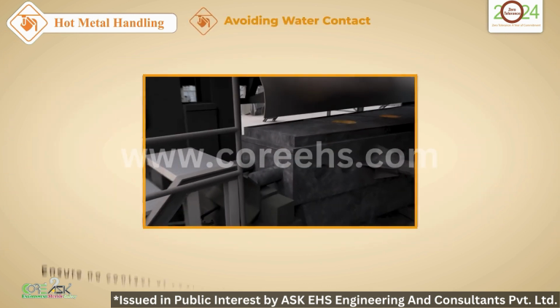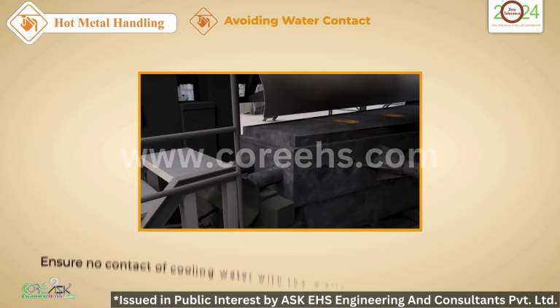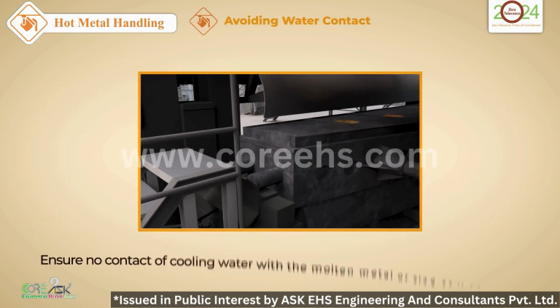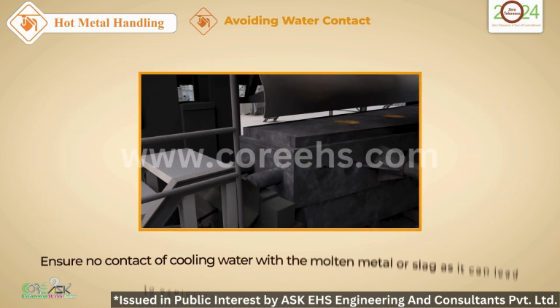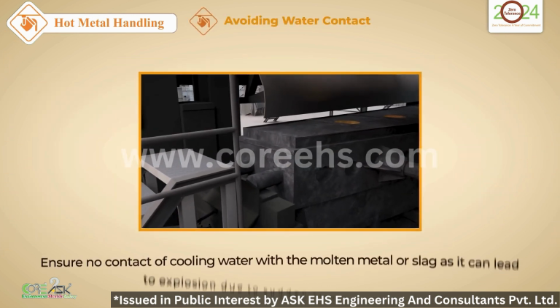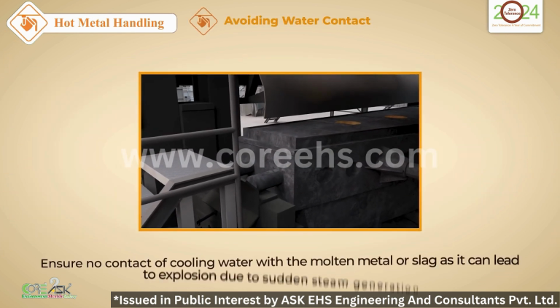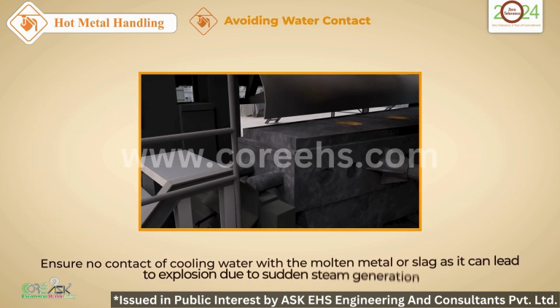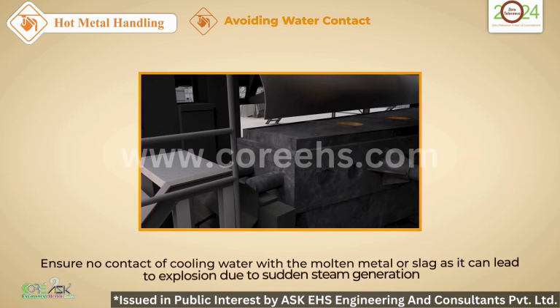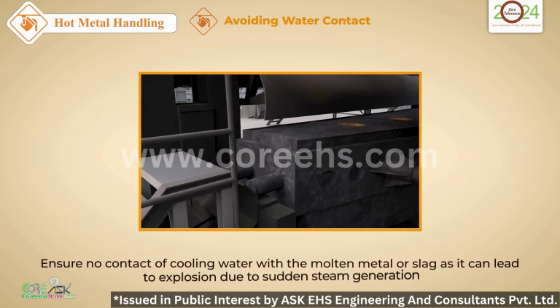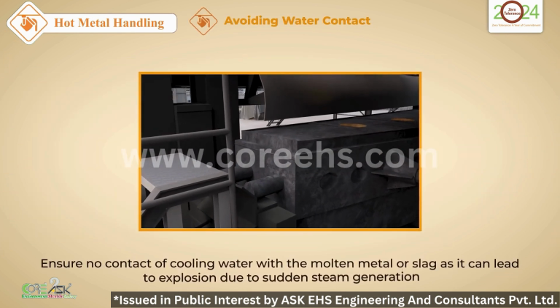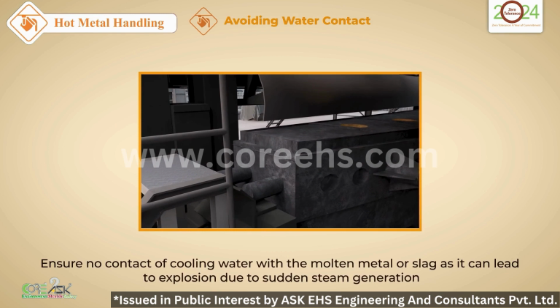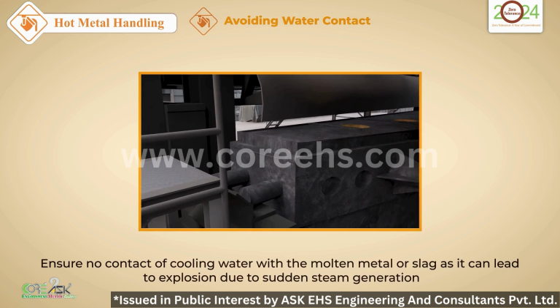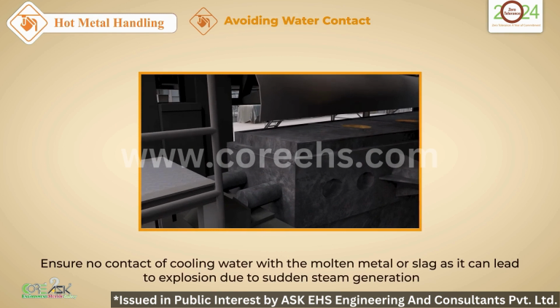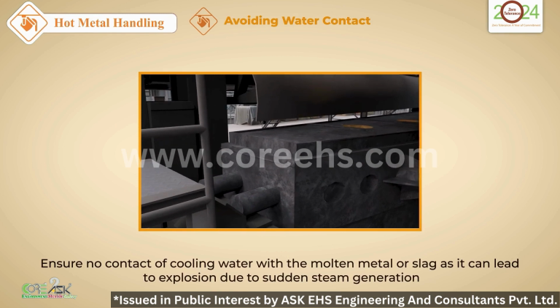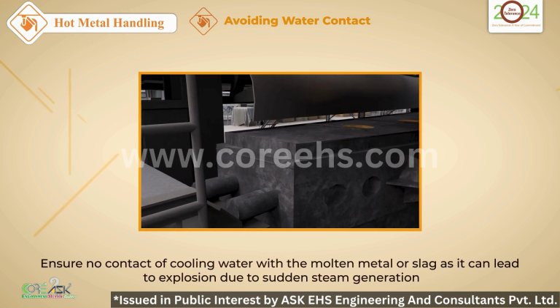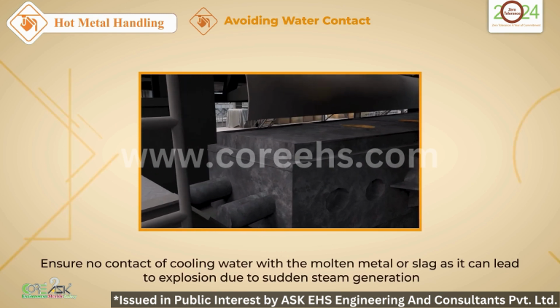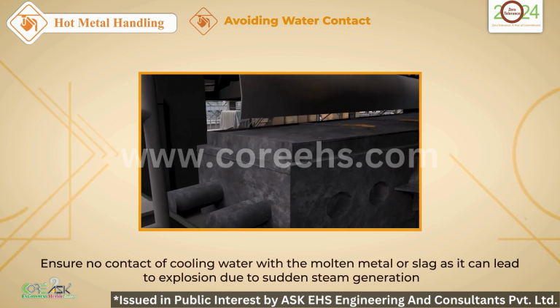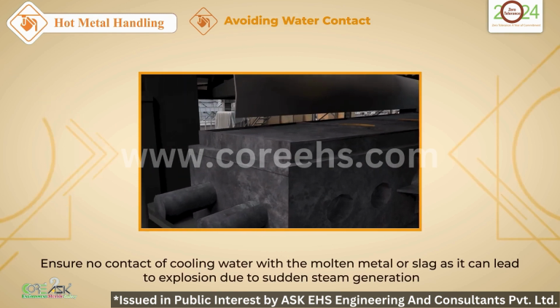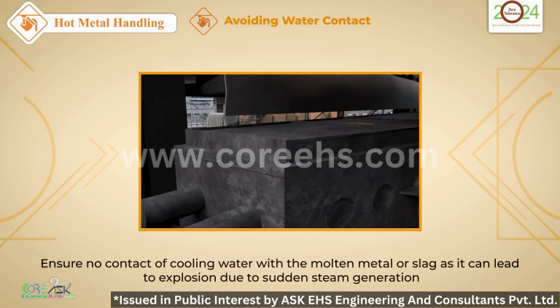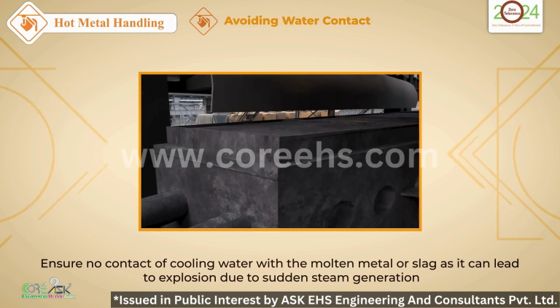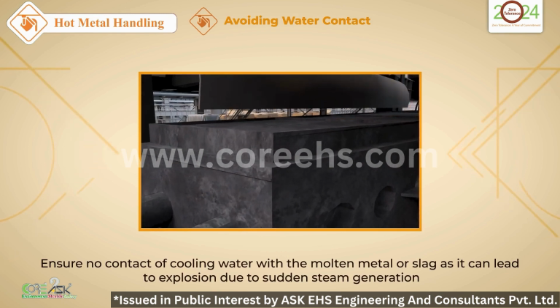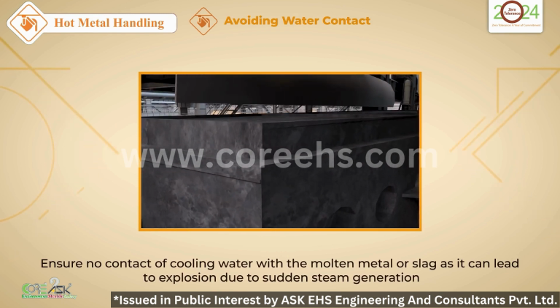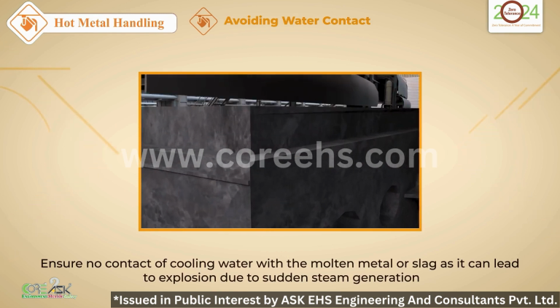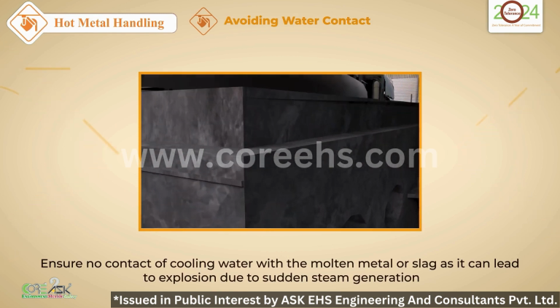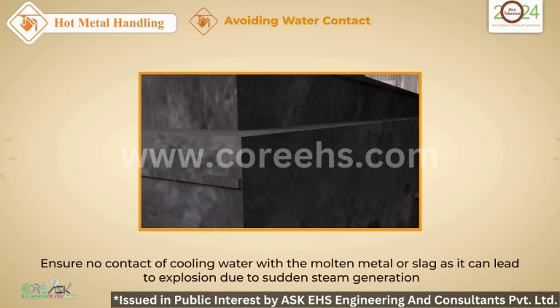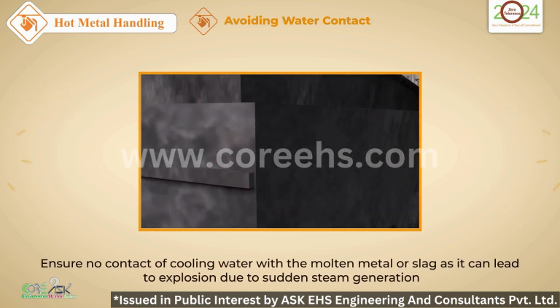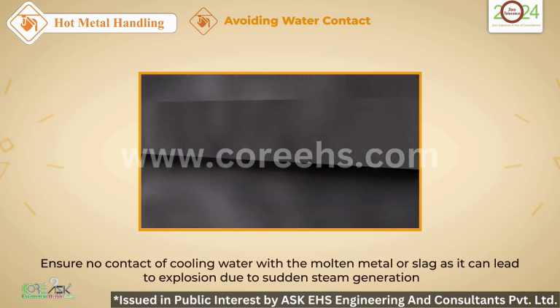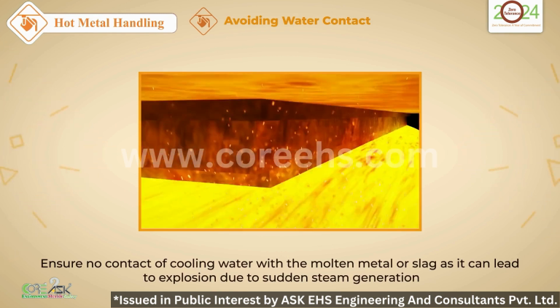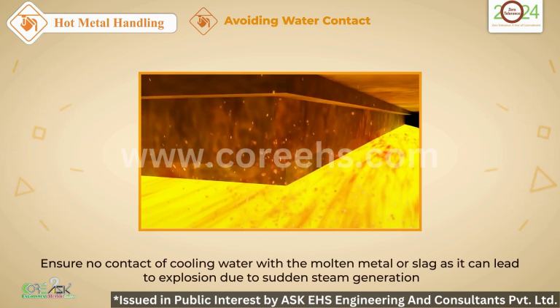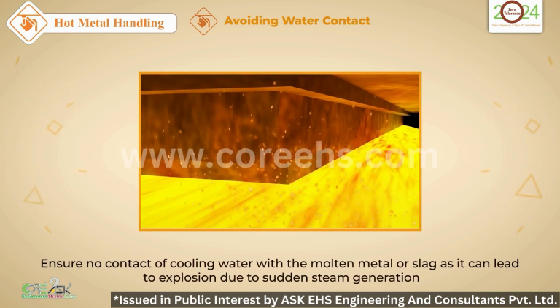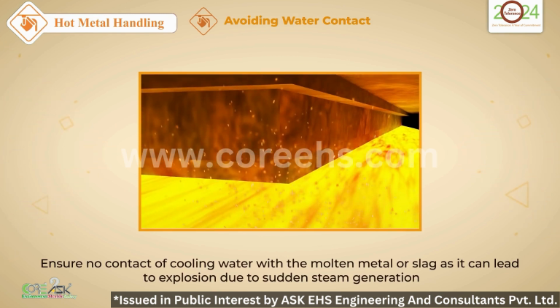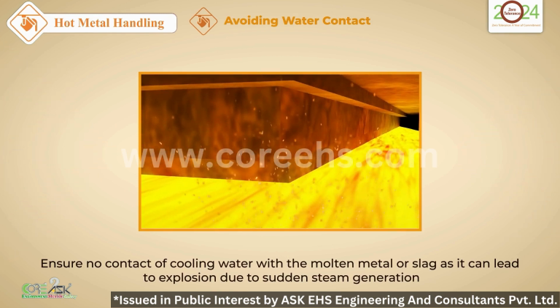Prevent any contact of cooling water with molten metal. This precaution avoids explosive steam generation.